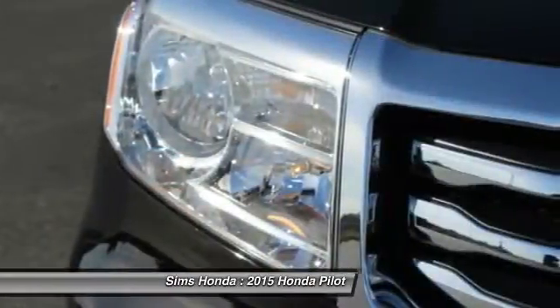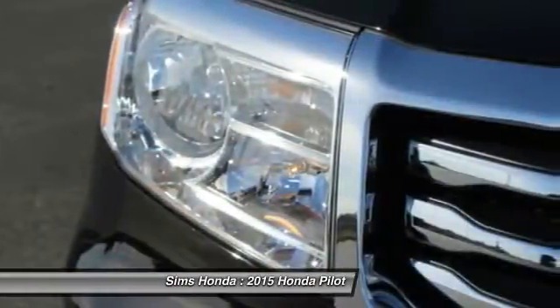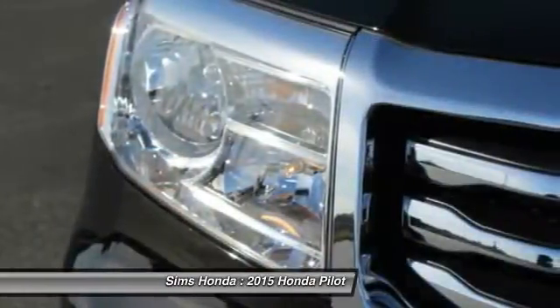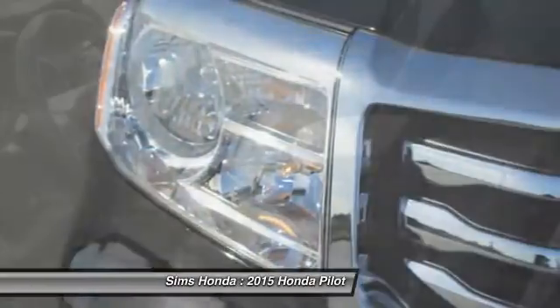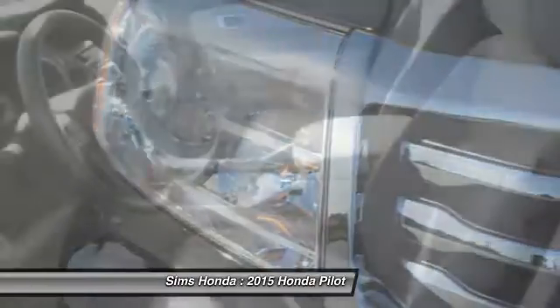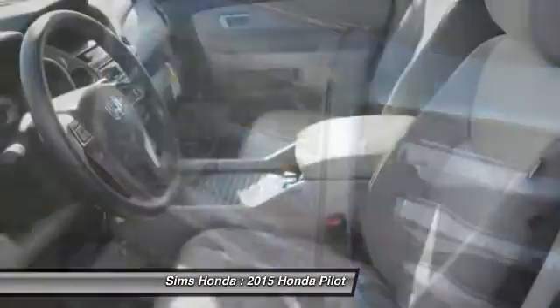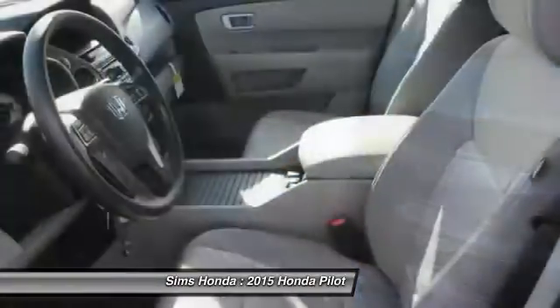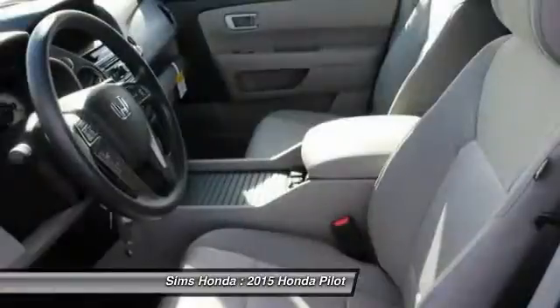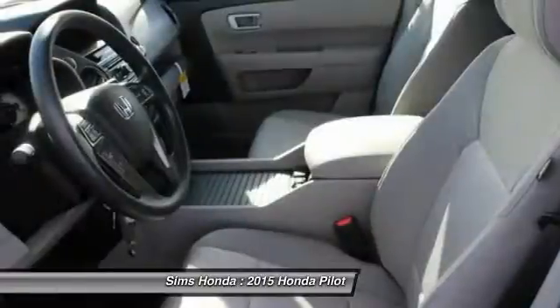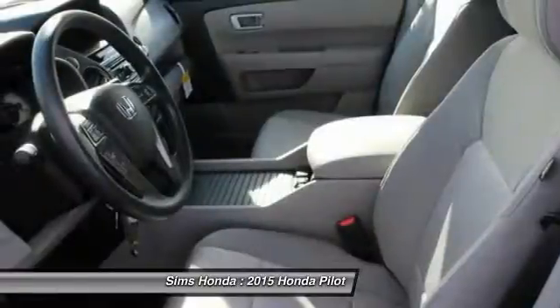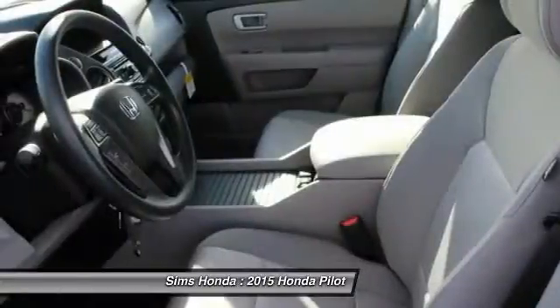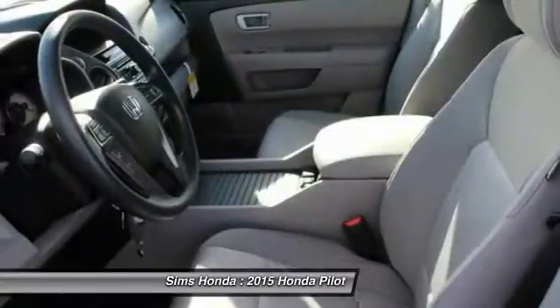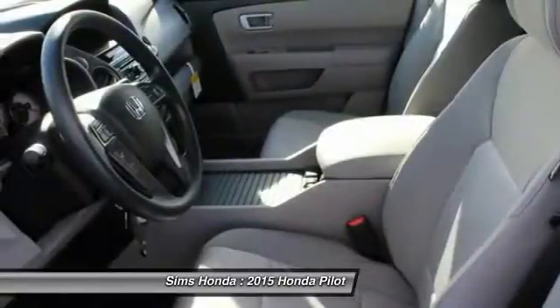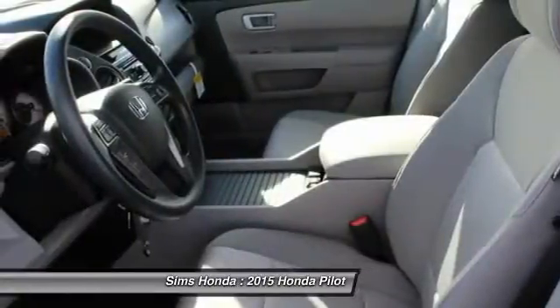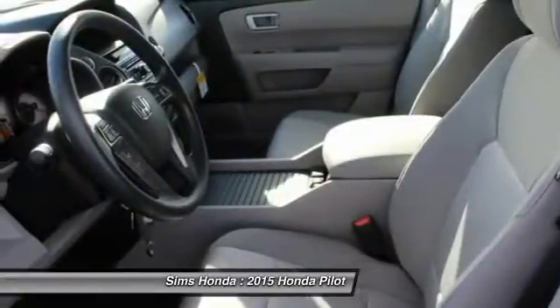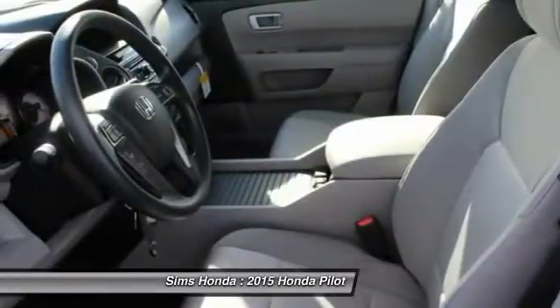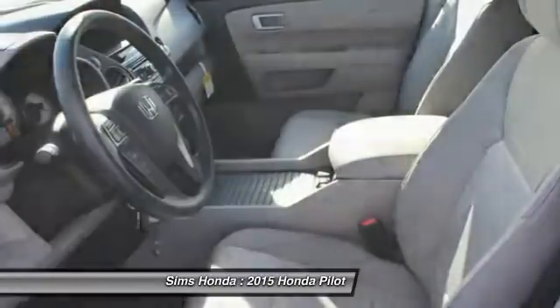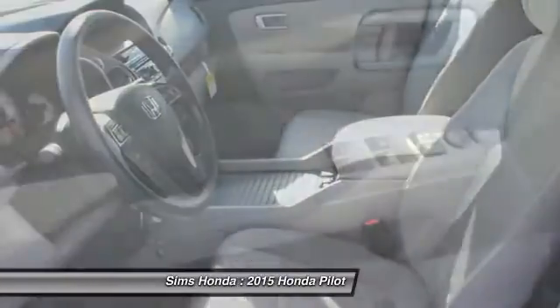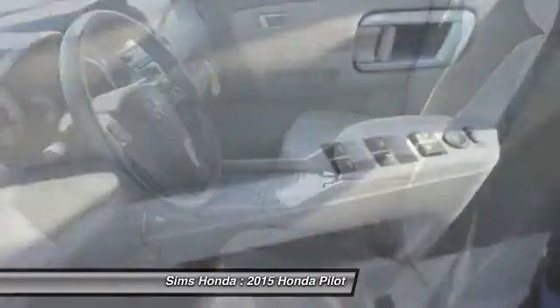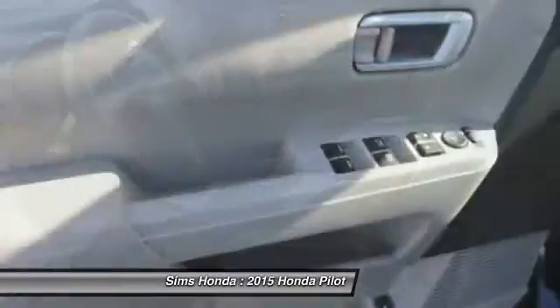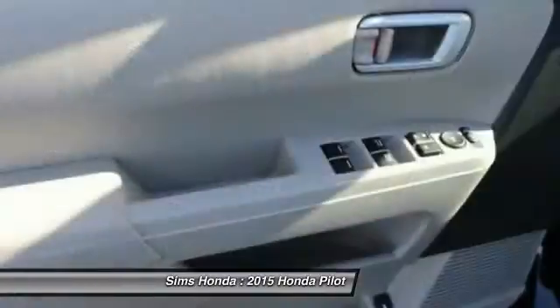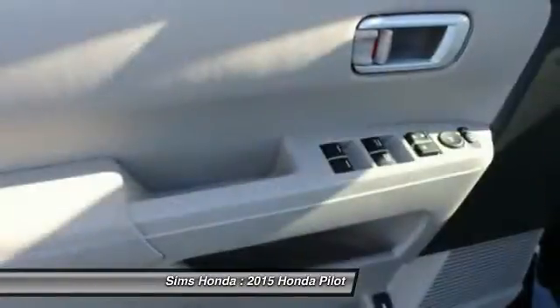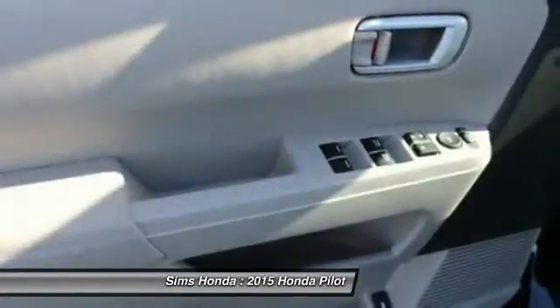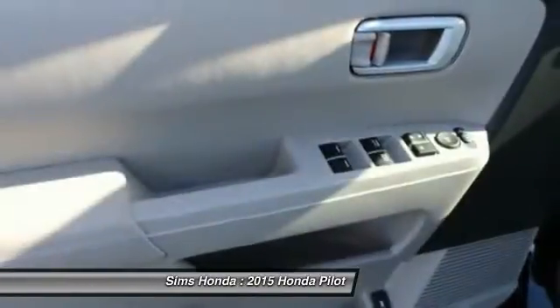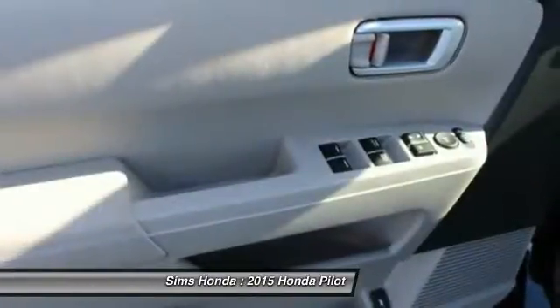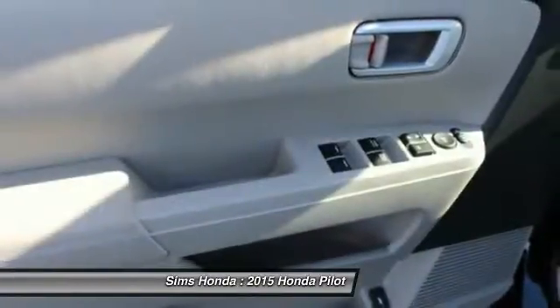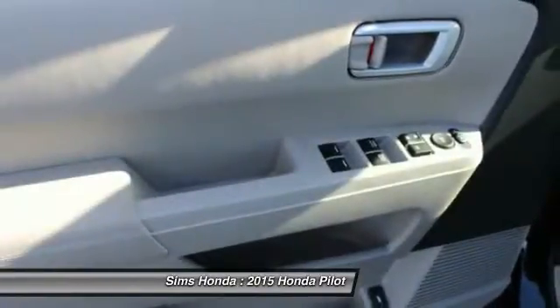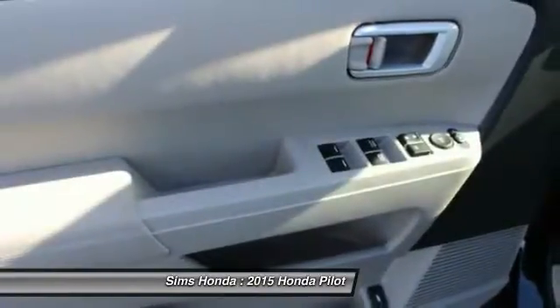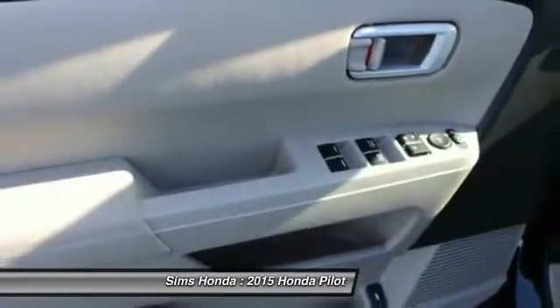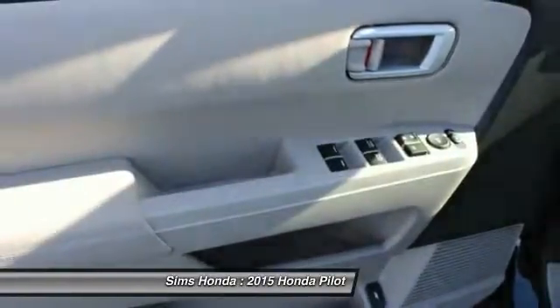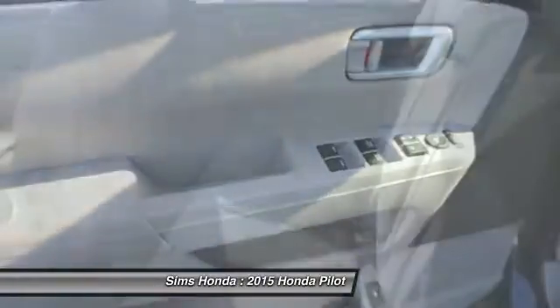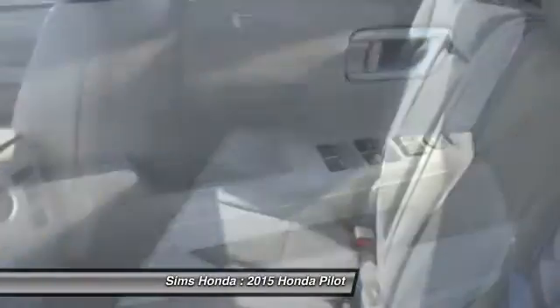Adjustable steering wheel. Four wheel drive. Four wheel disc brakes. Cruise control. Rear defrost.